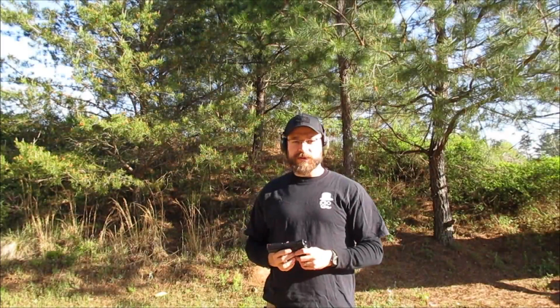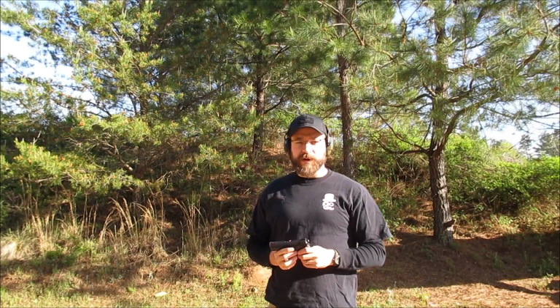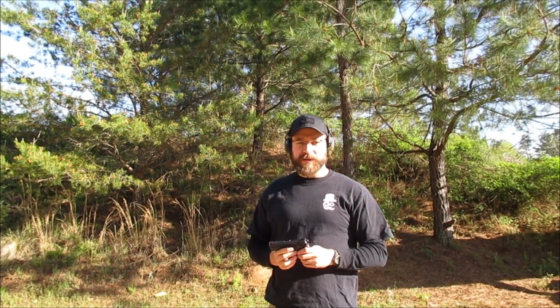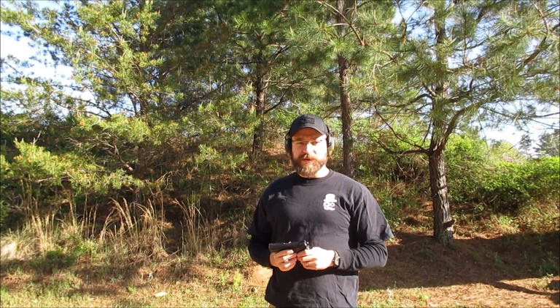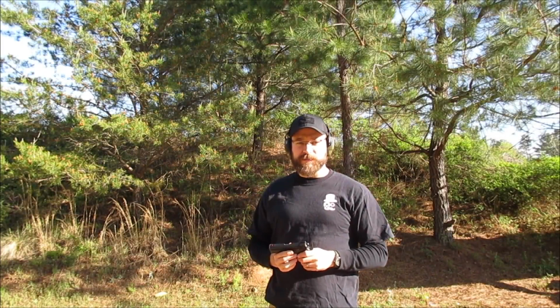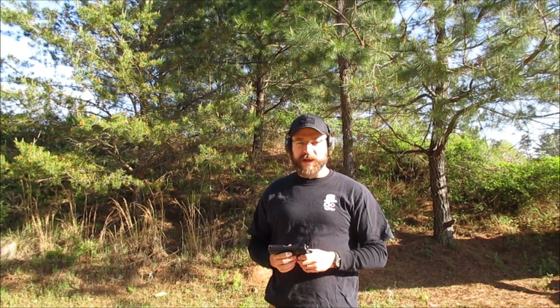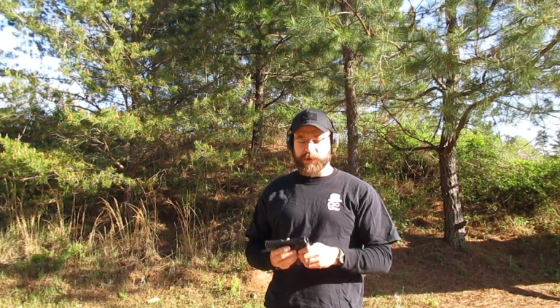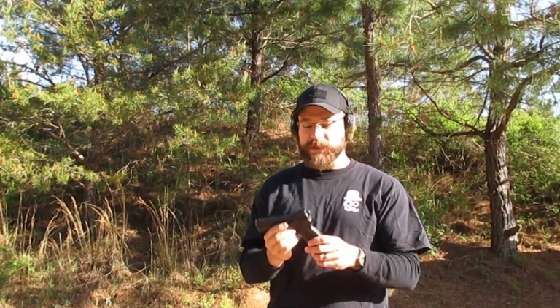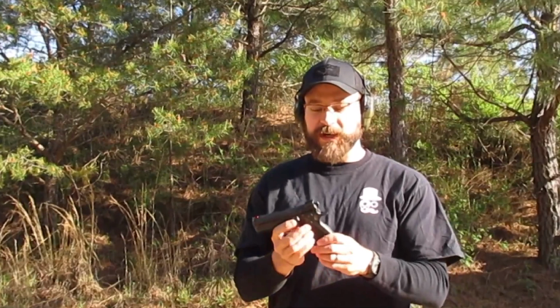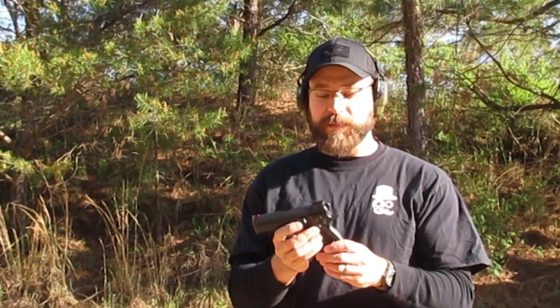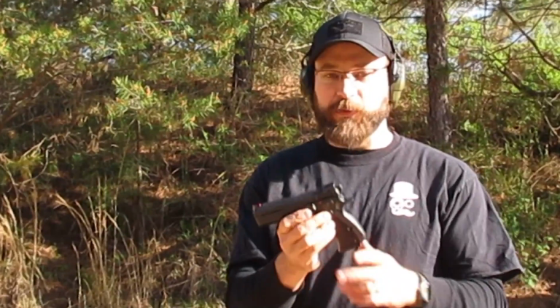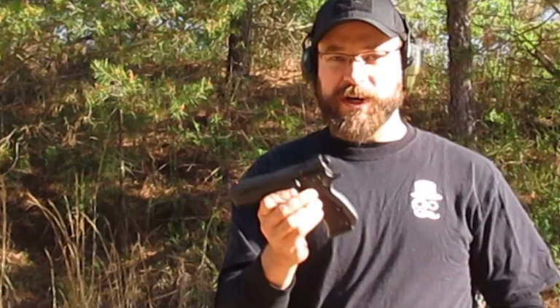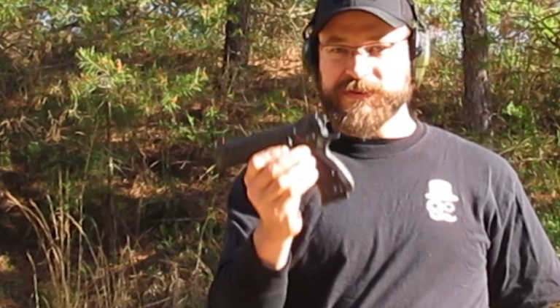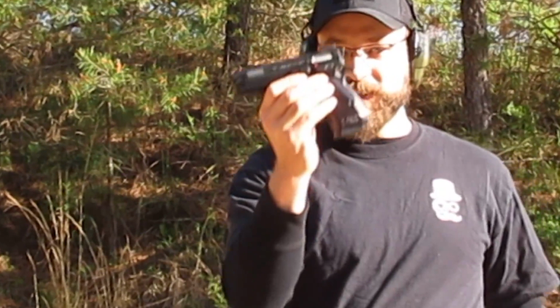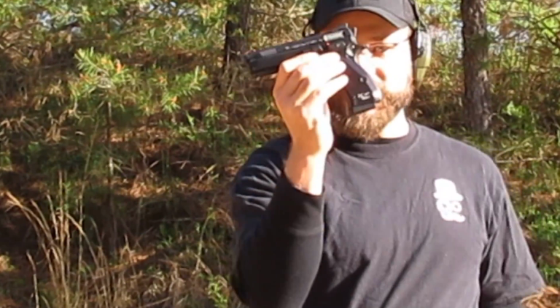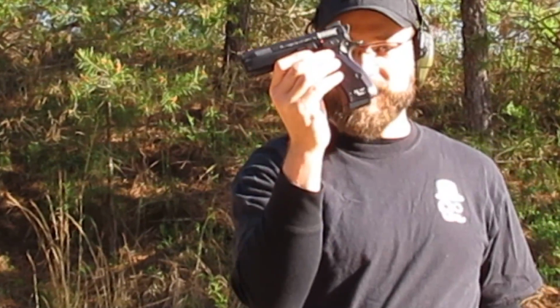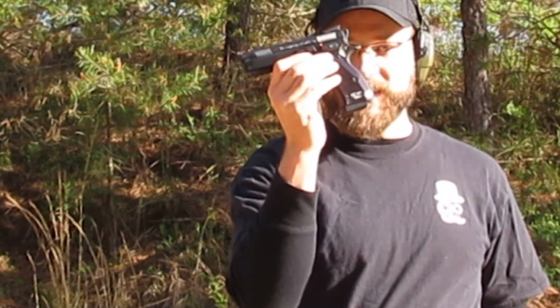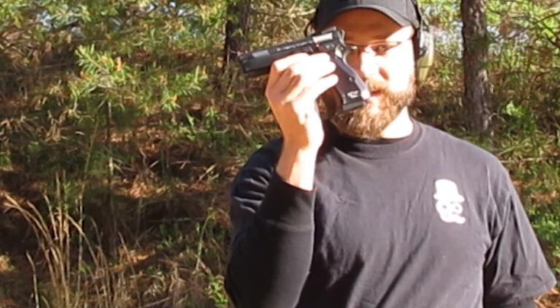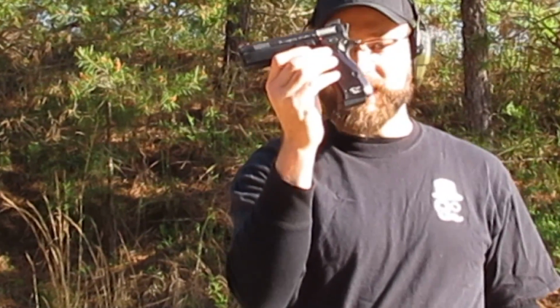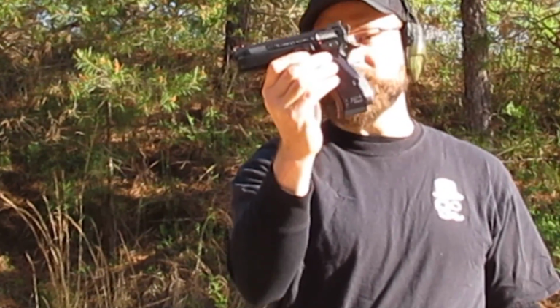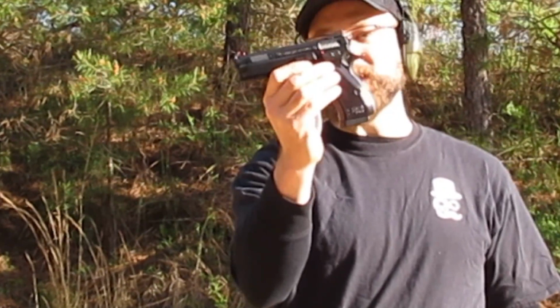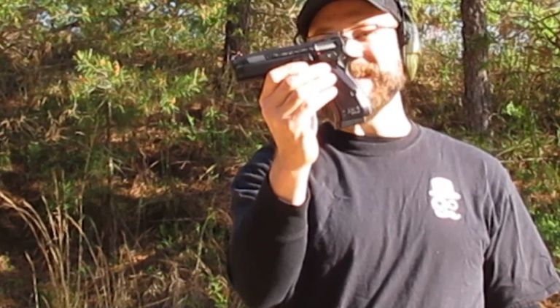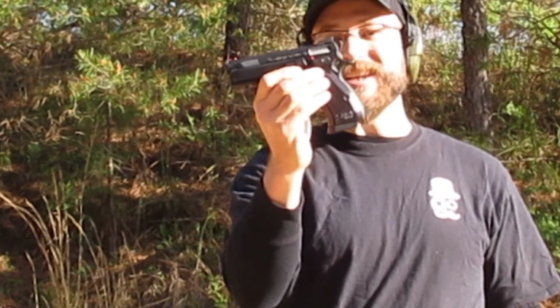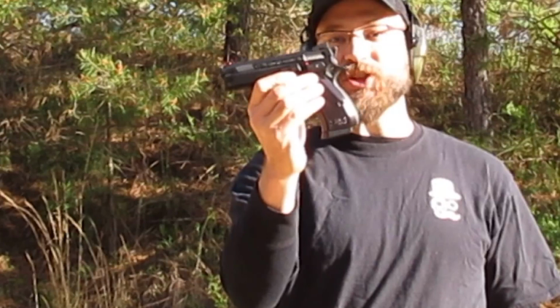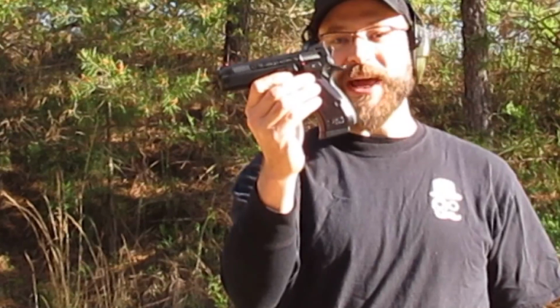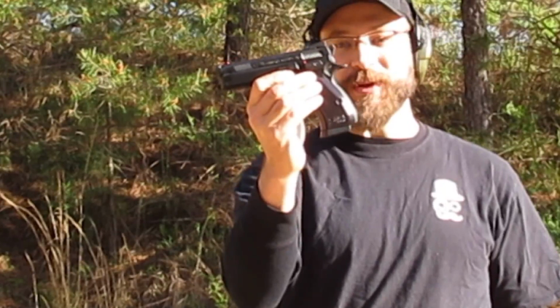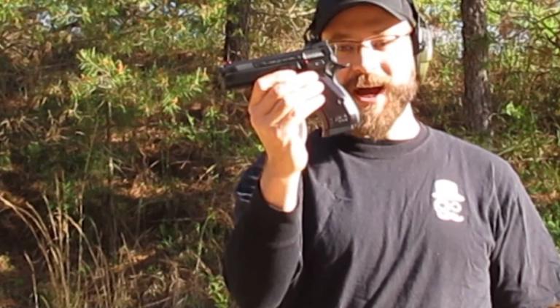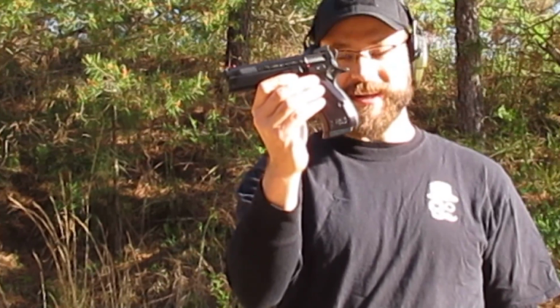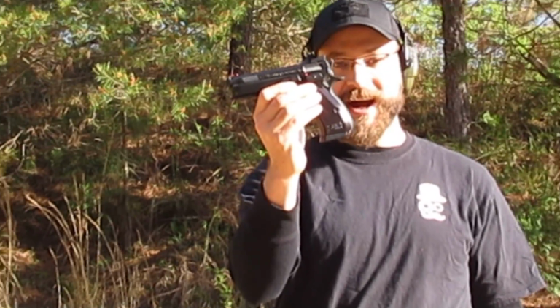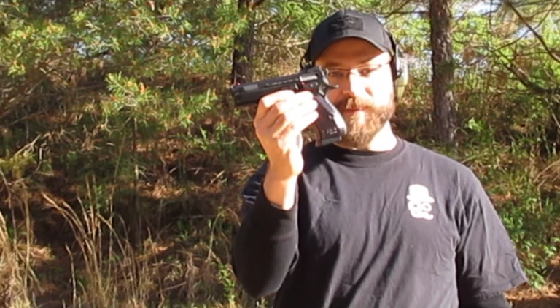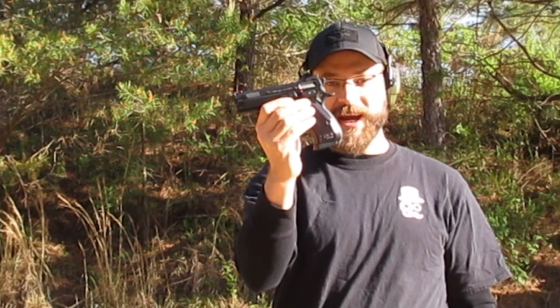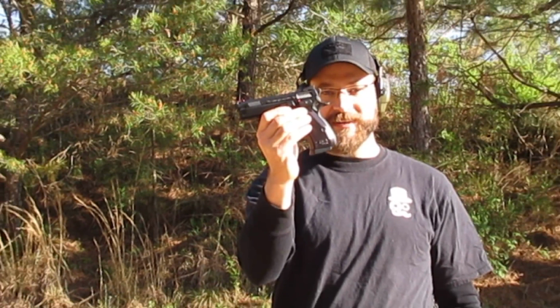What's going on YouTube? Today we're going to be talking about a rare CZ, the CZ Shadowline Compact.